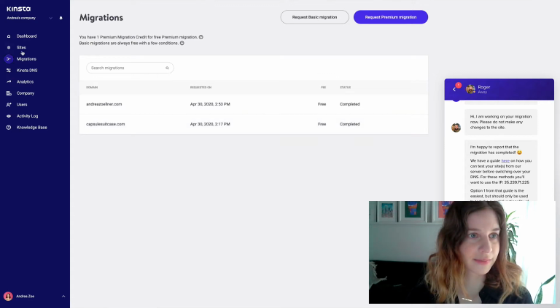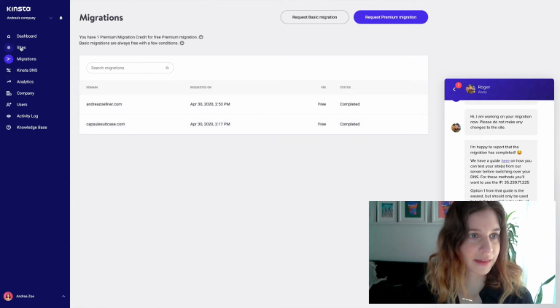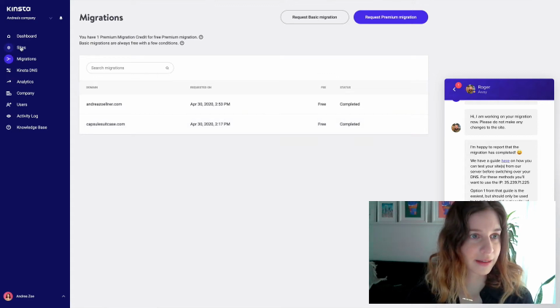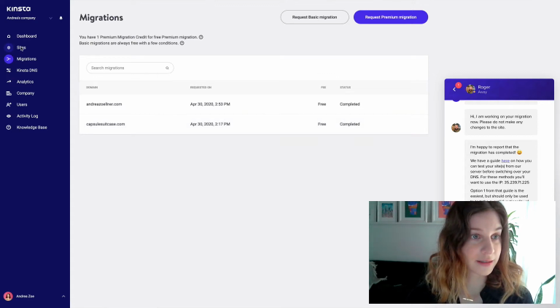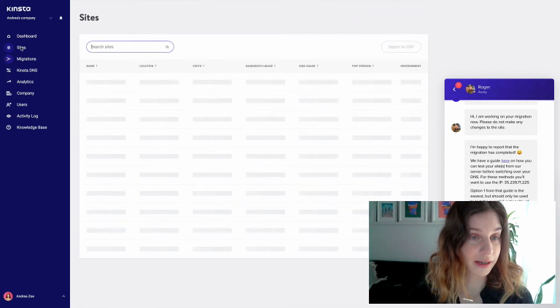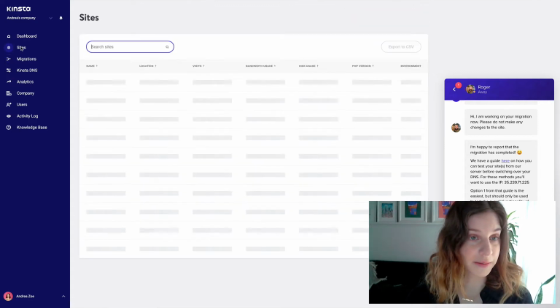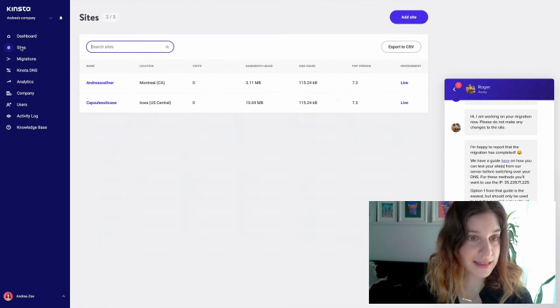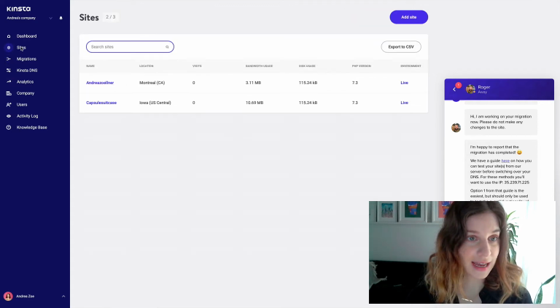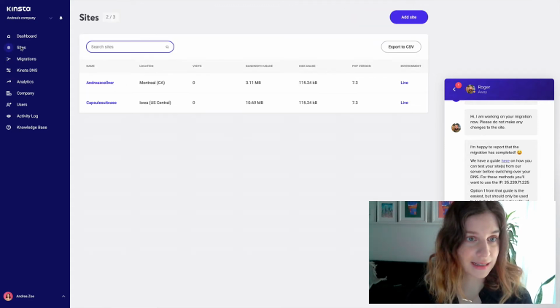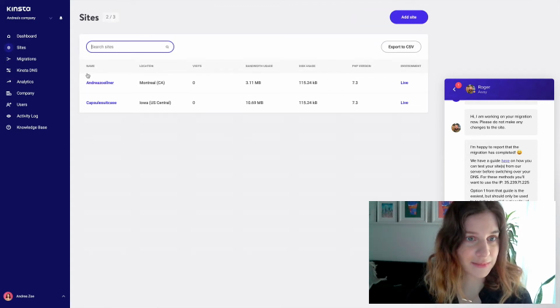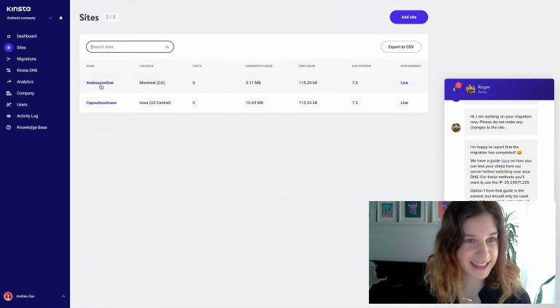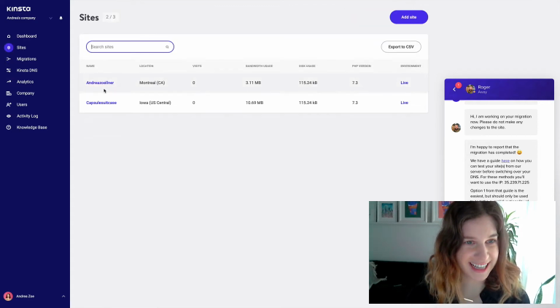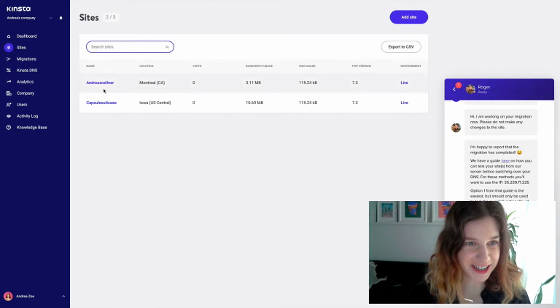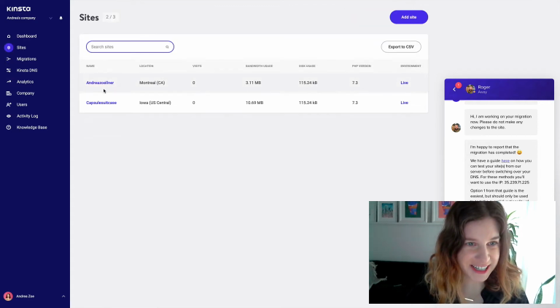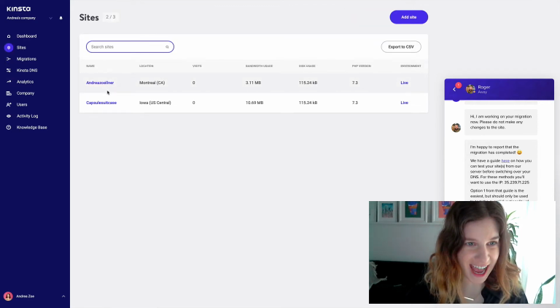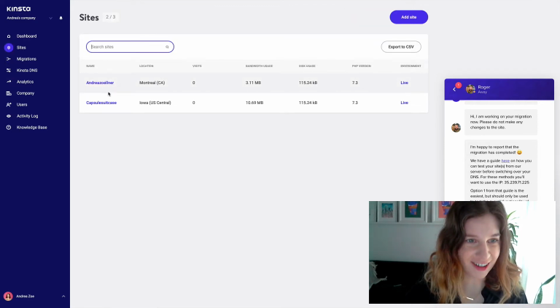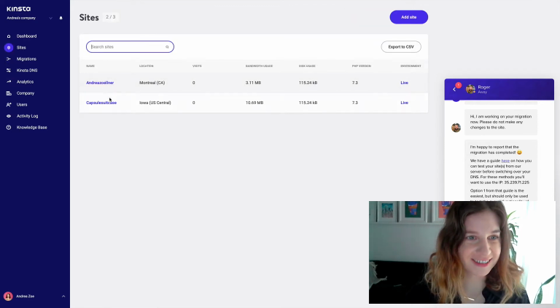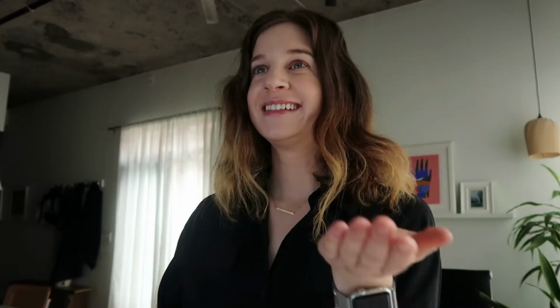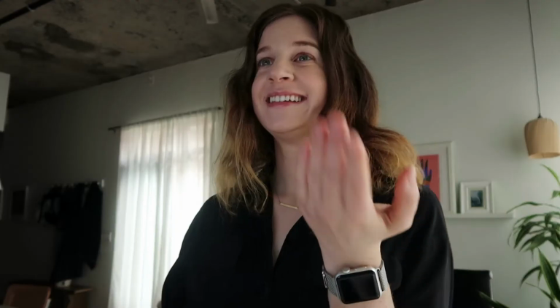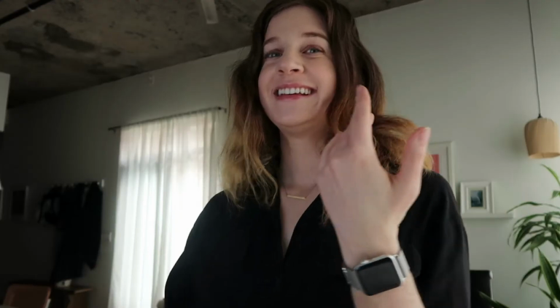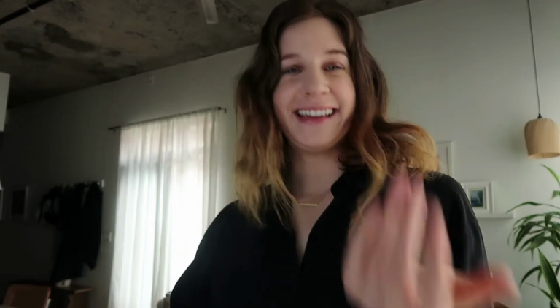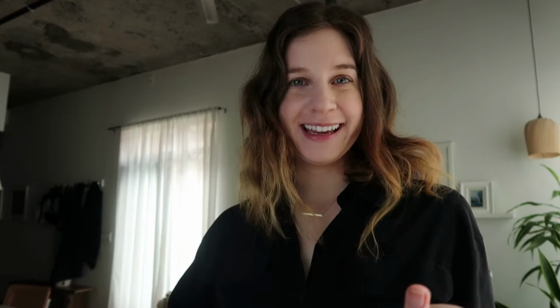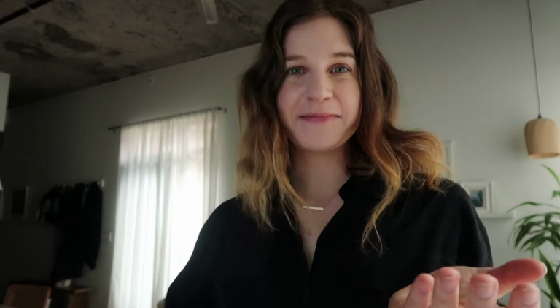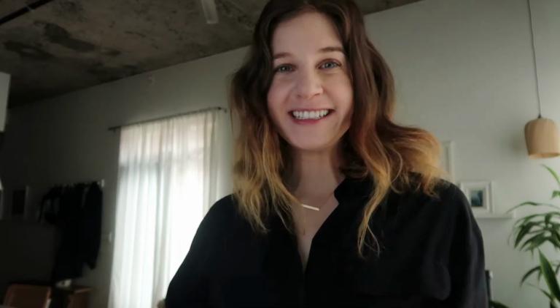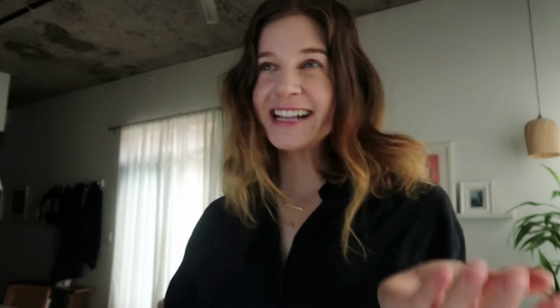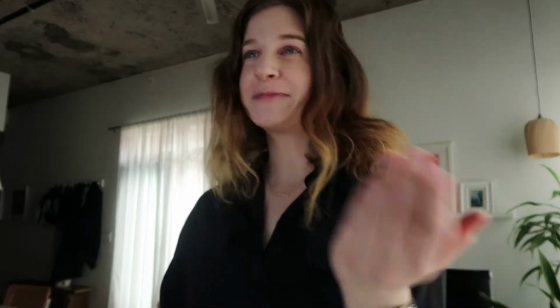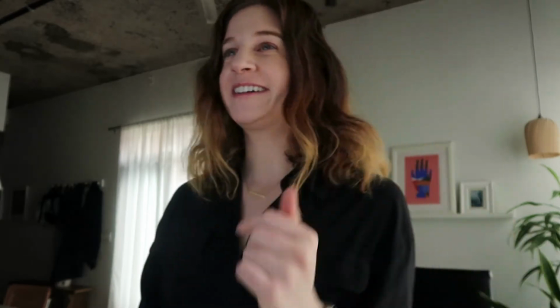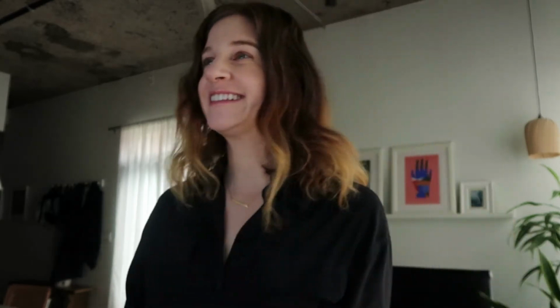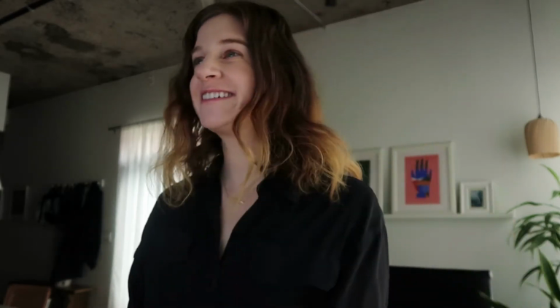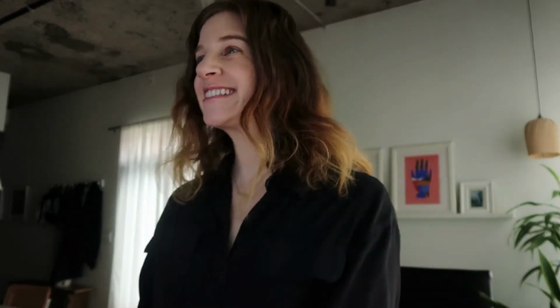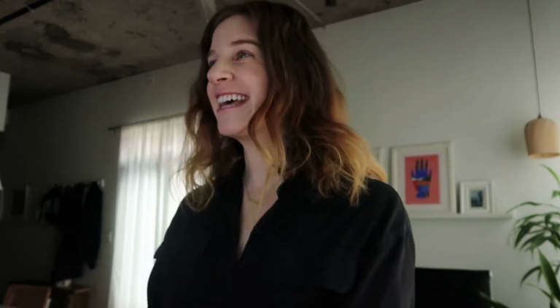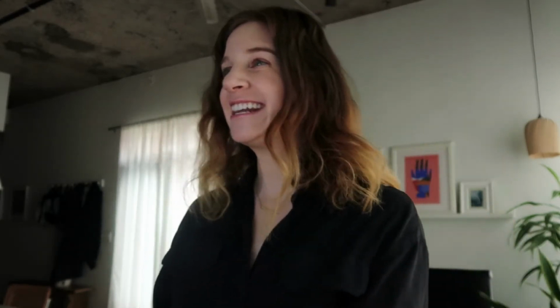There are my sites — my sites are now in my dashboard. That's so exciting!